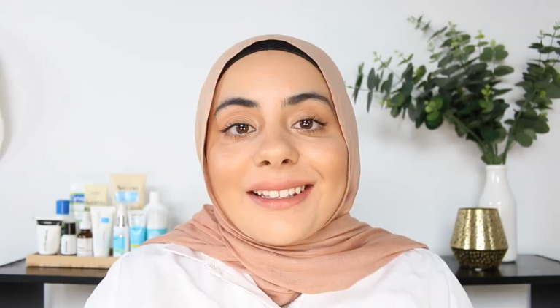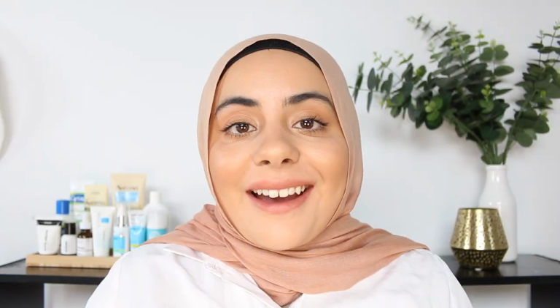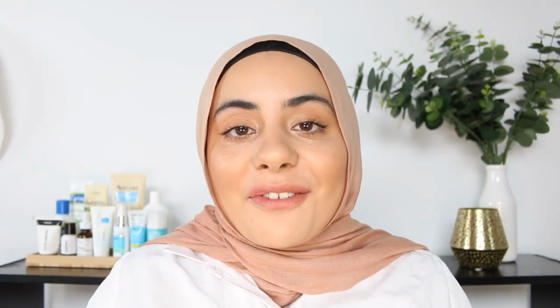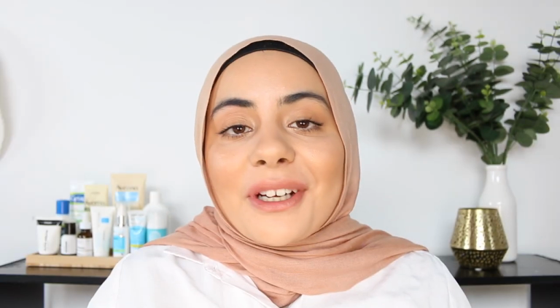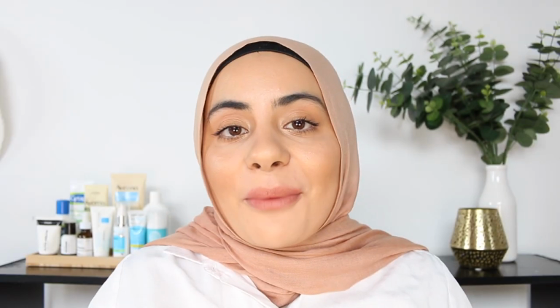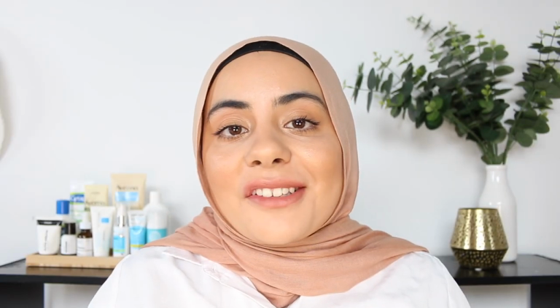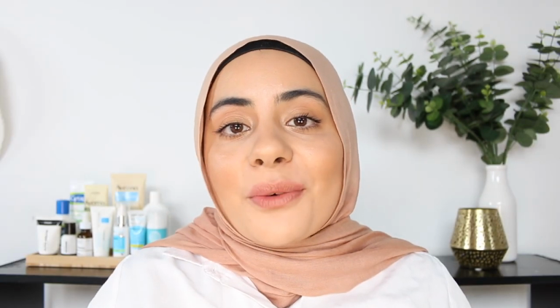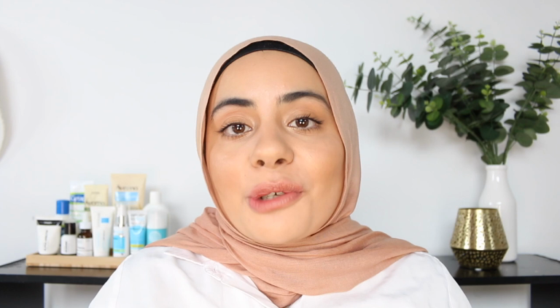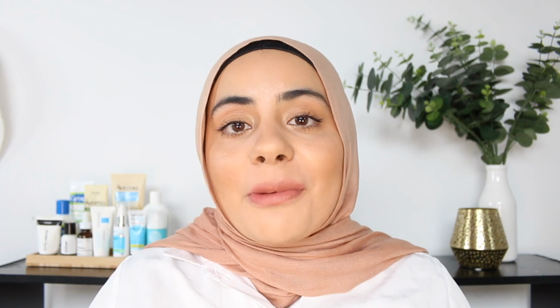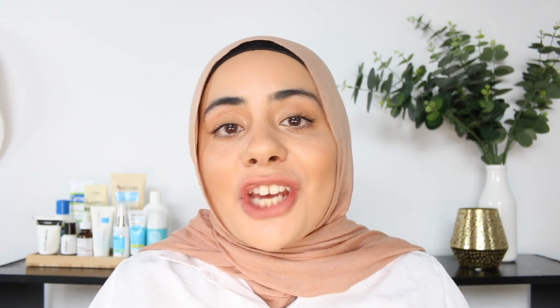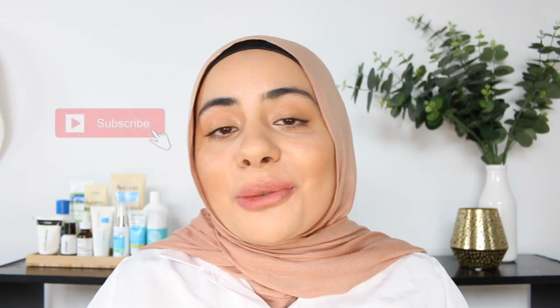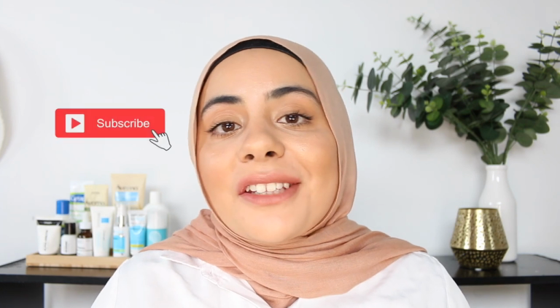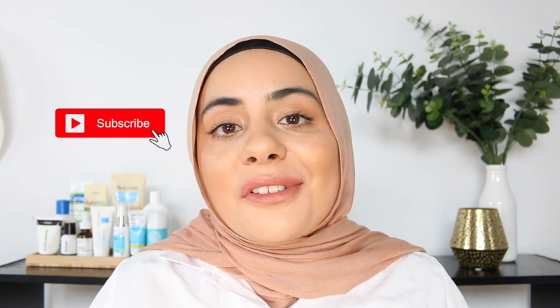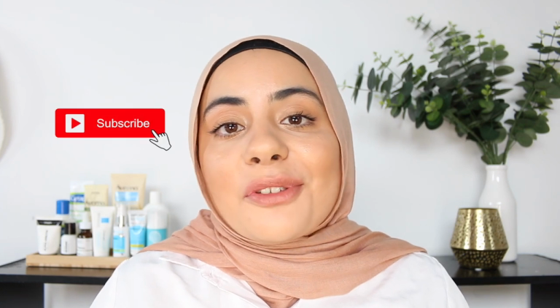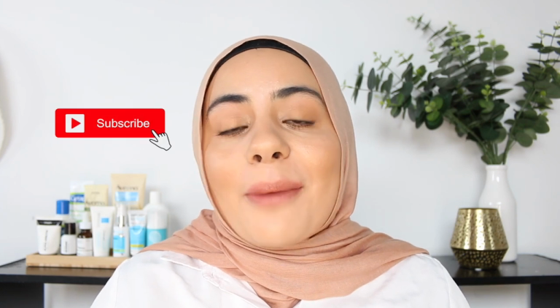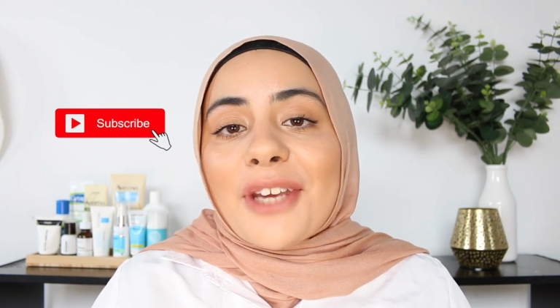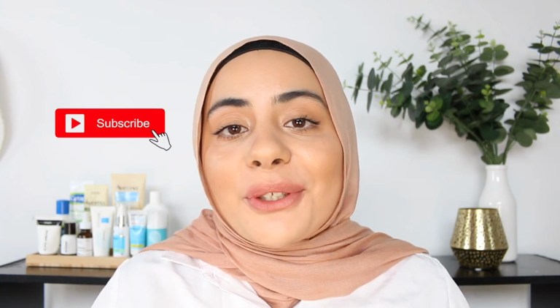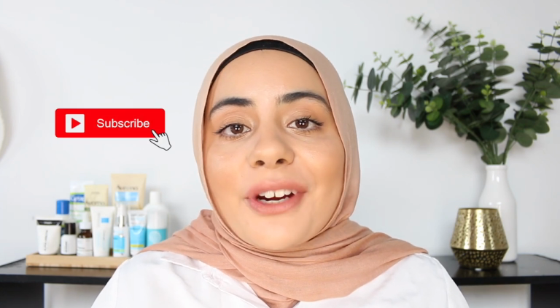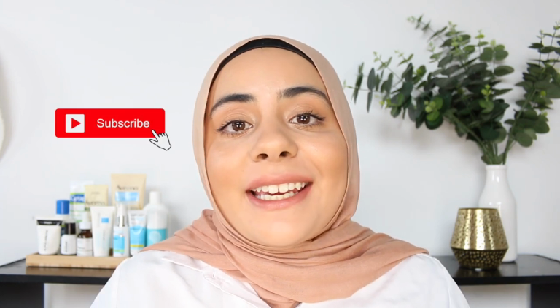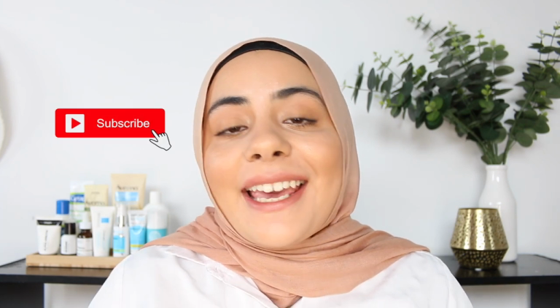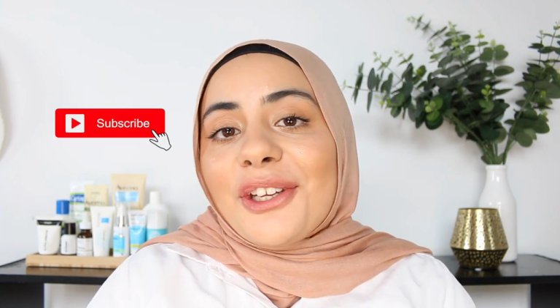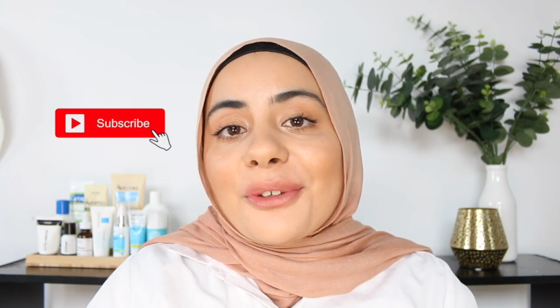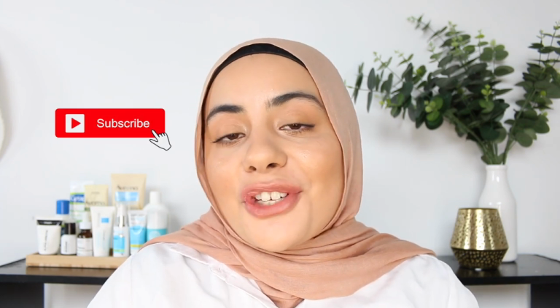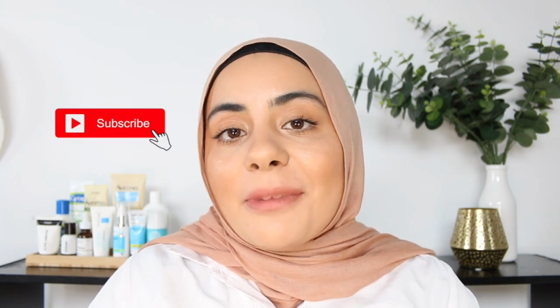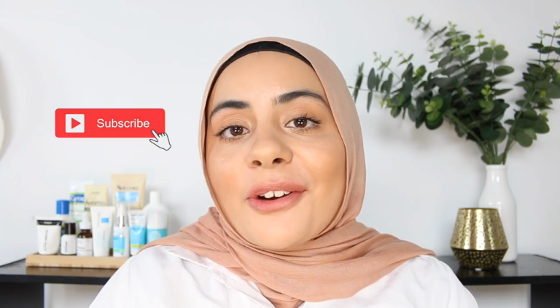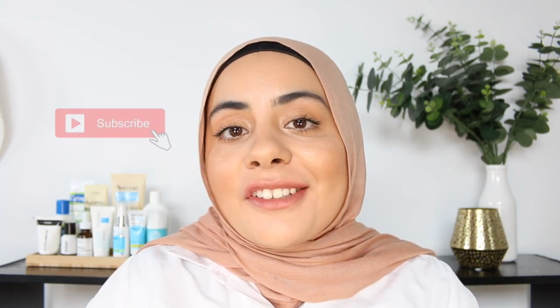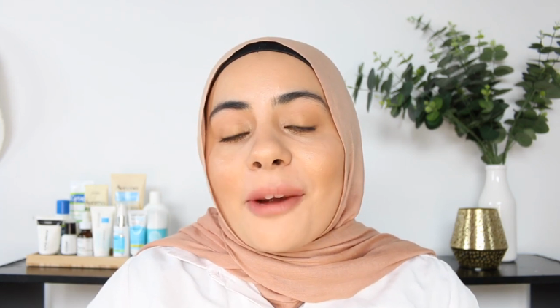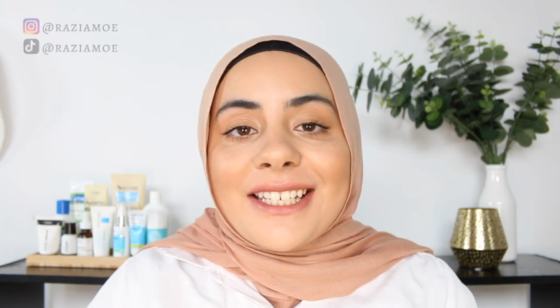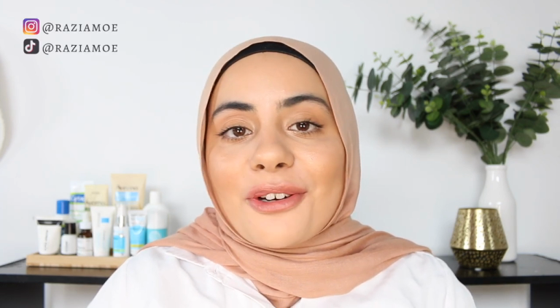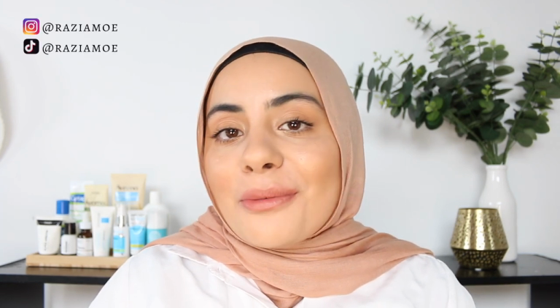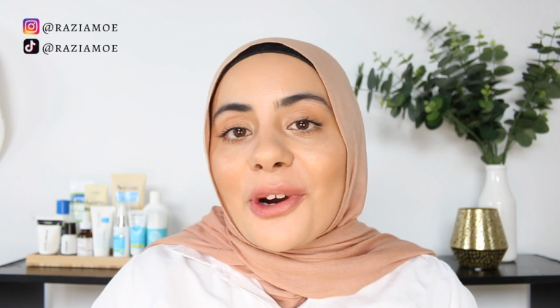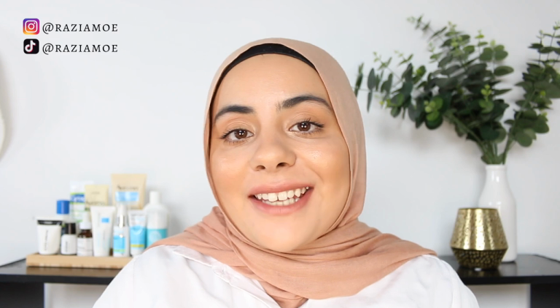Hi everyone, I'm Razia. Welcome to my channel. Please do subscribe if you haven't already, and you can also check me out on Instagram and TikTok for more content.